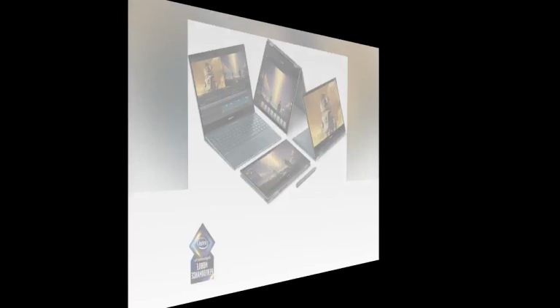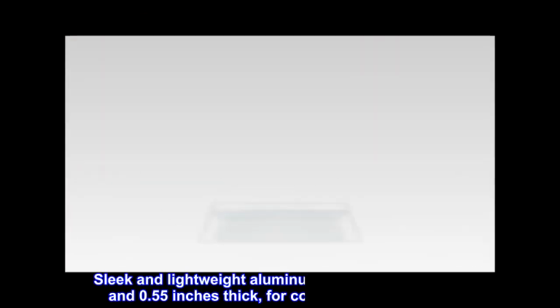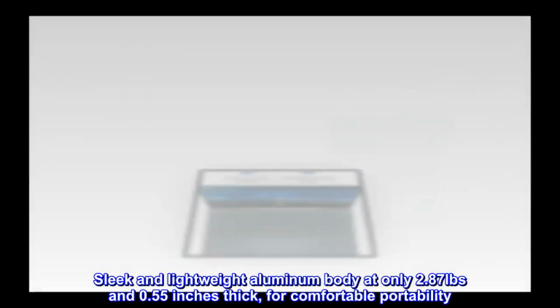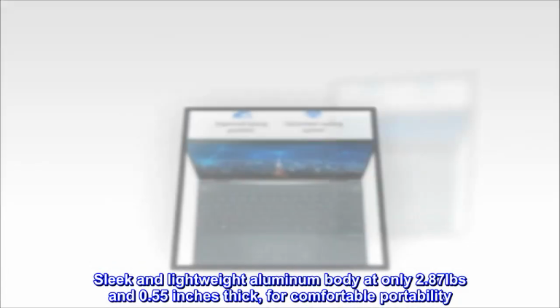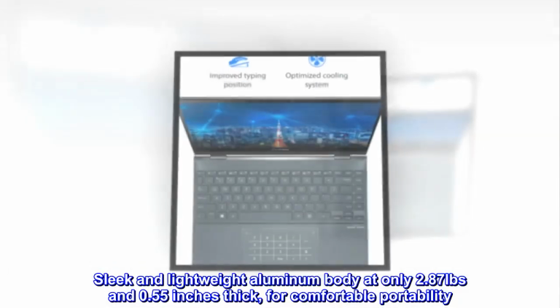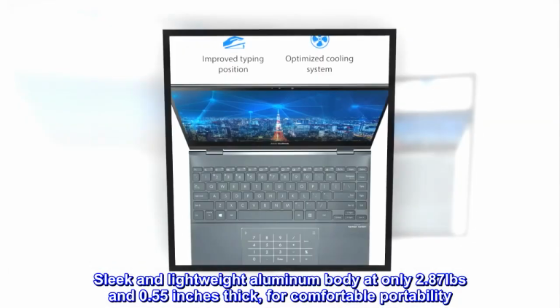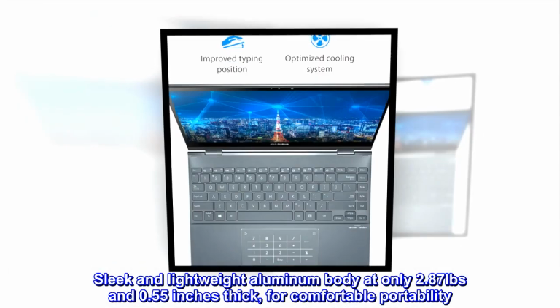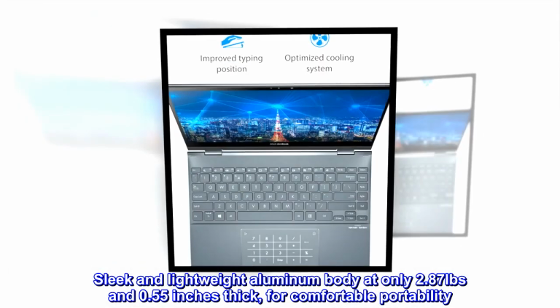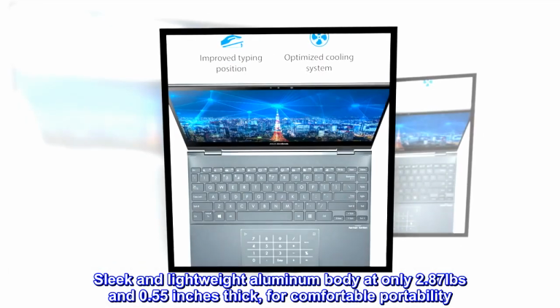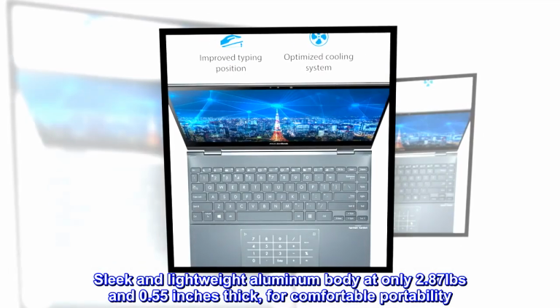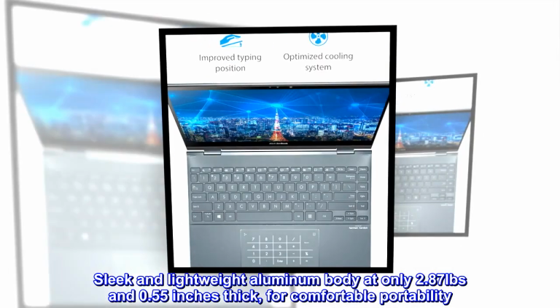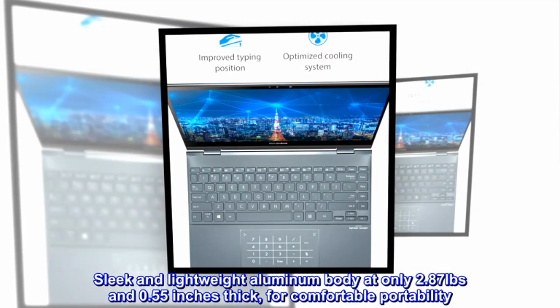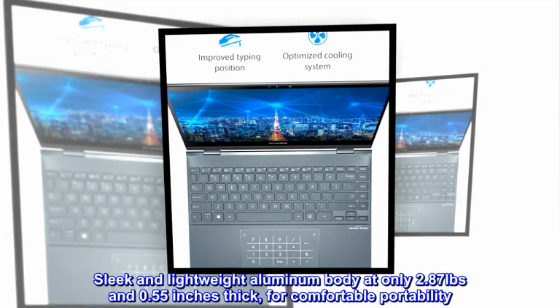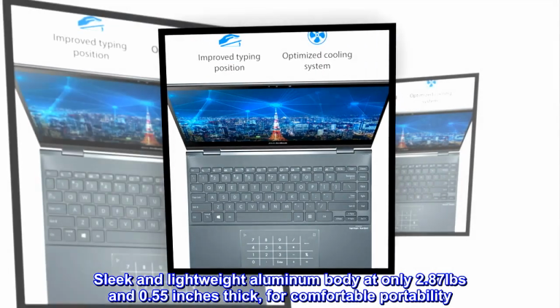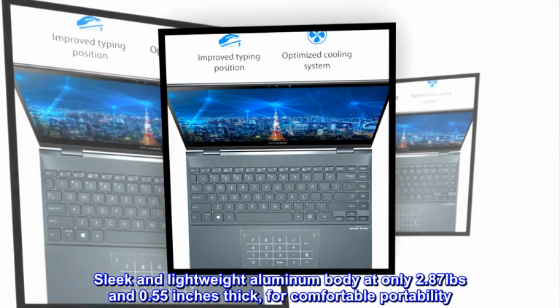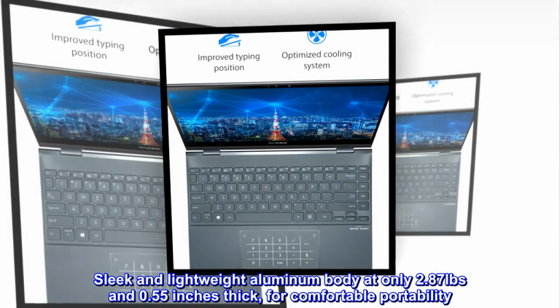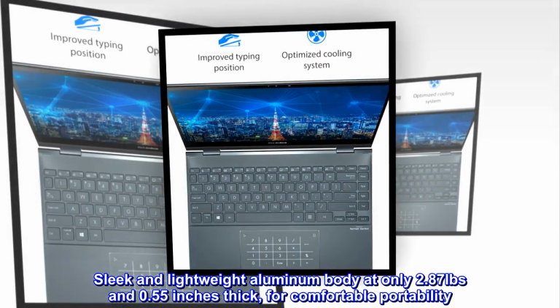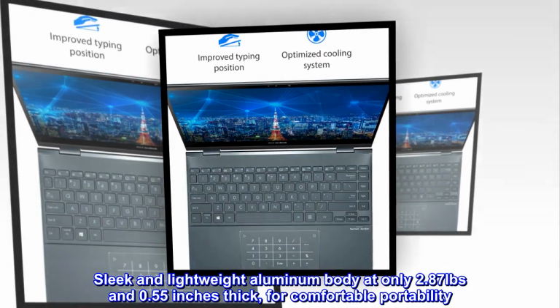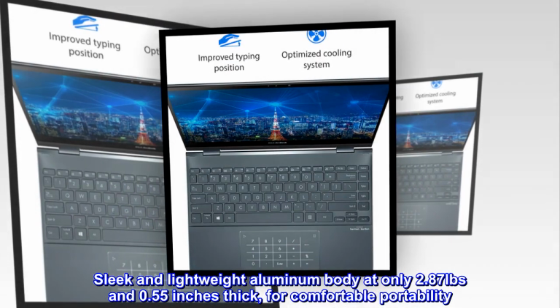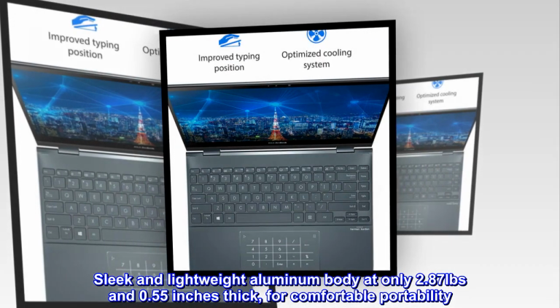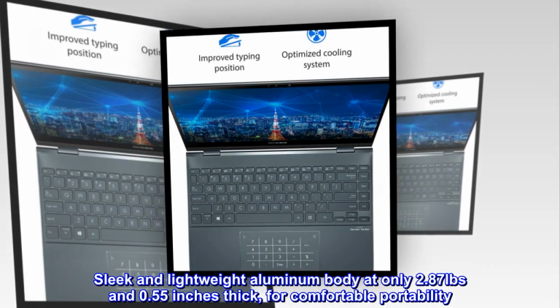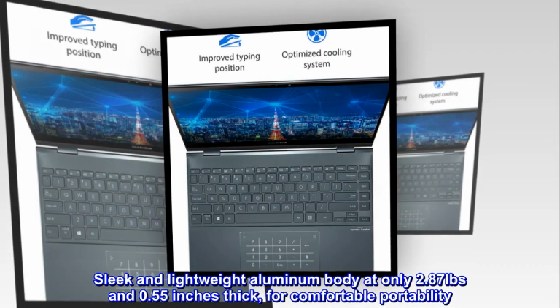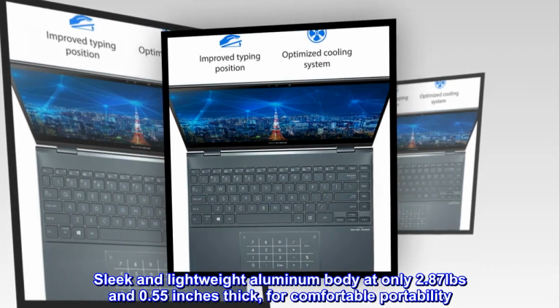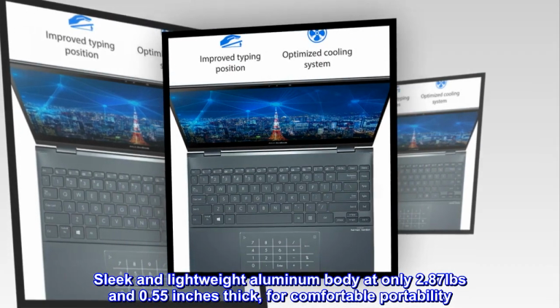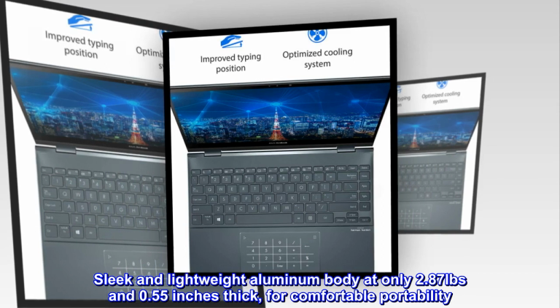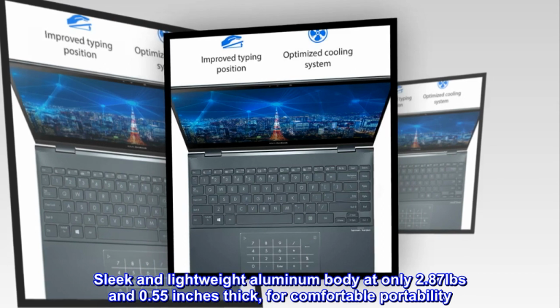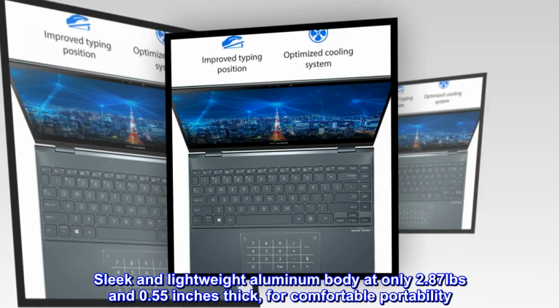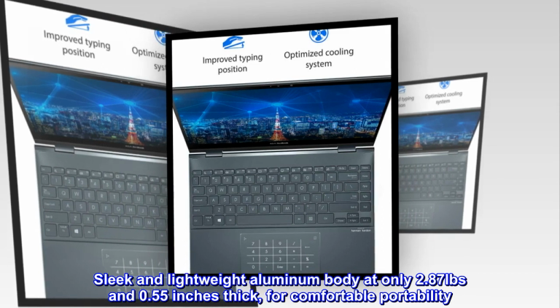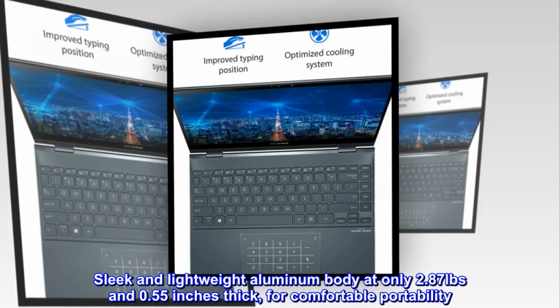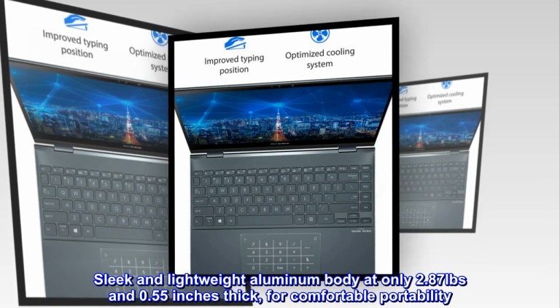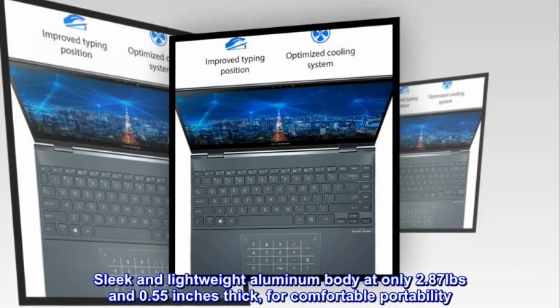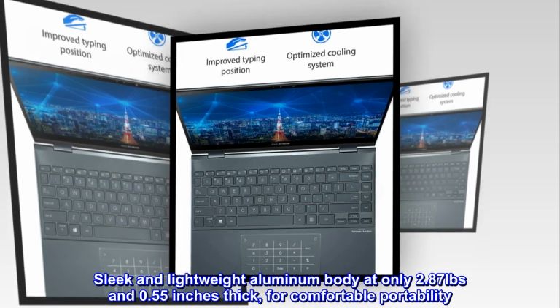Sleek and lightweight aluminum body at only 2.87 pounds and 0.55 inches thick, for comfortable portability.